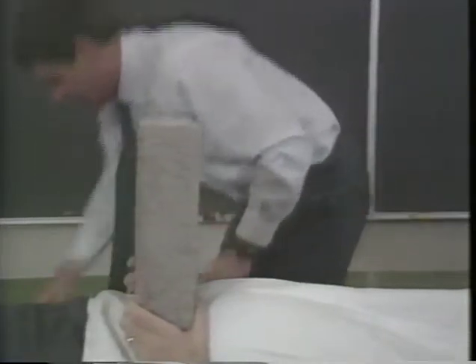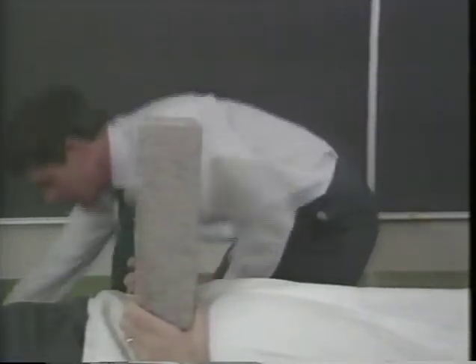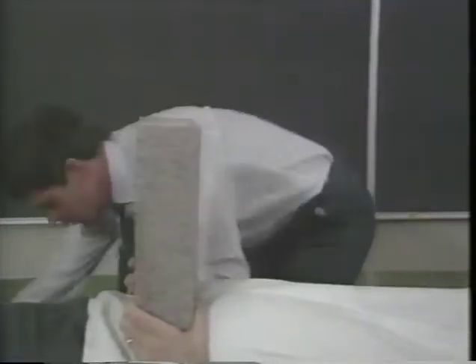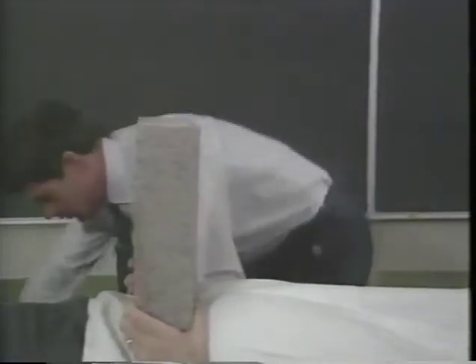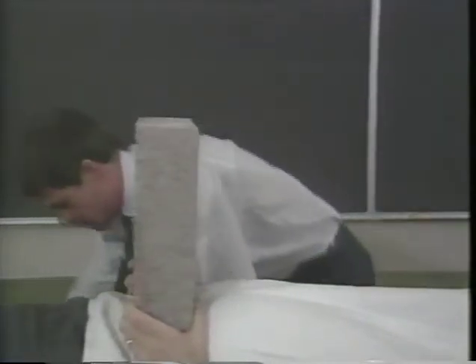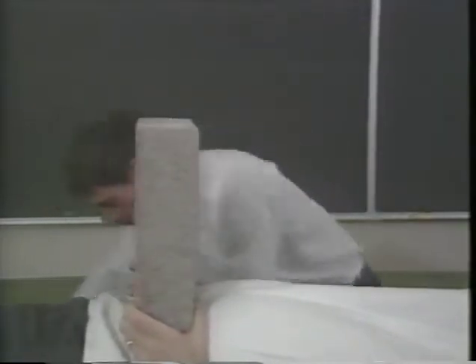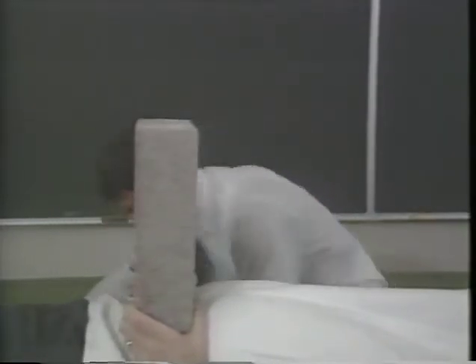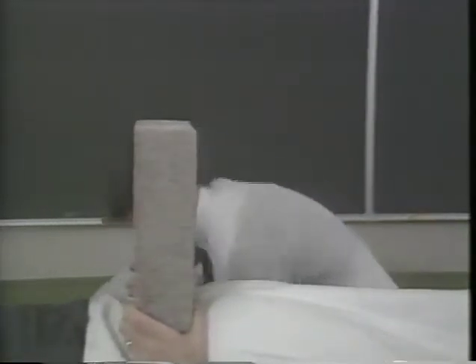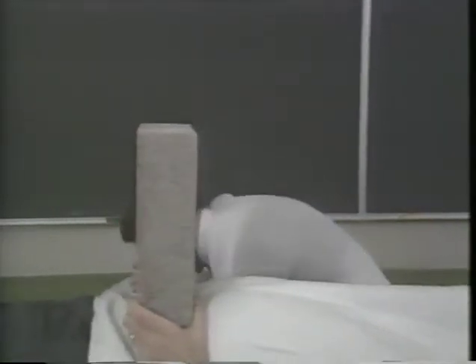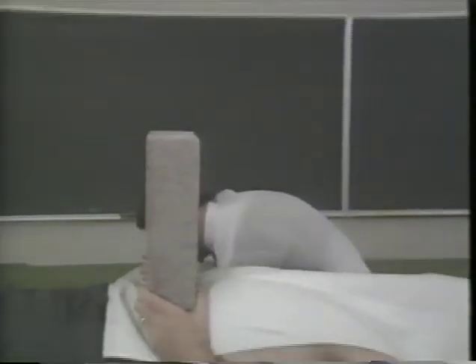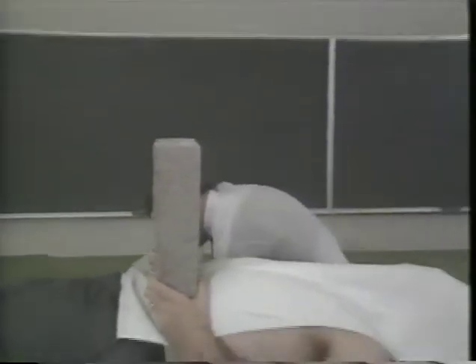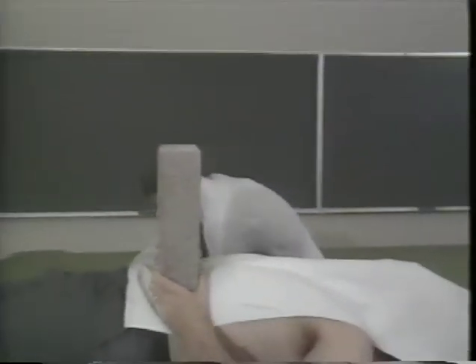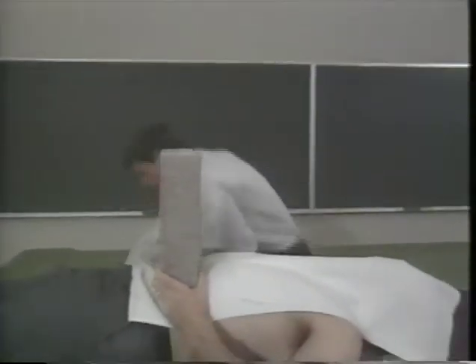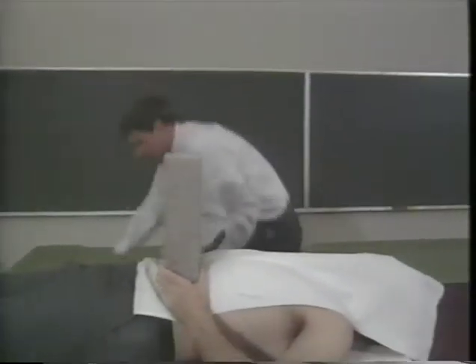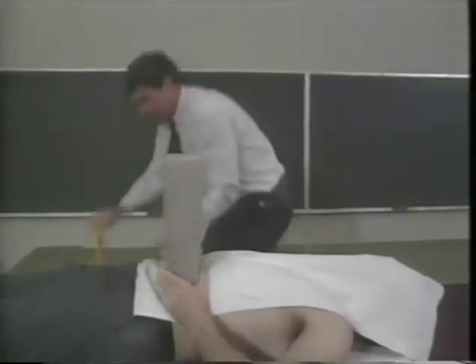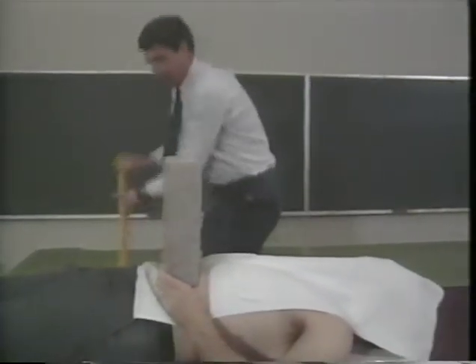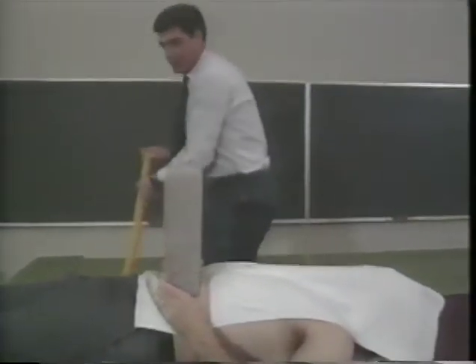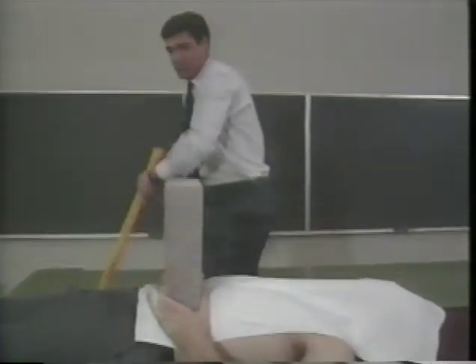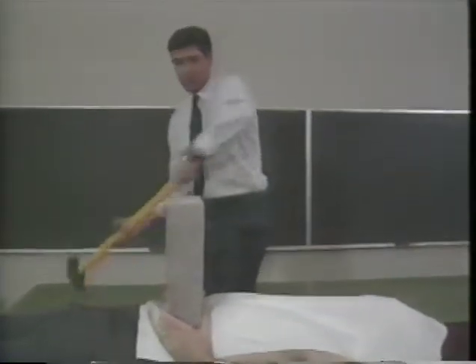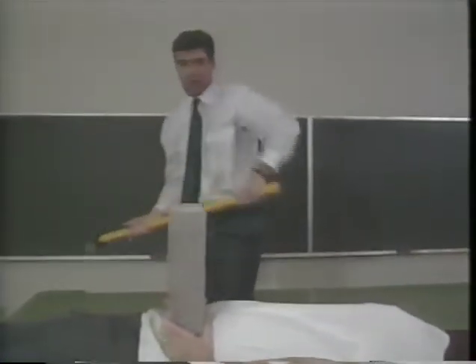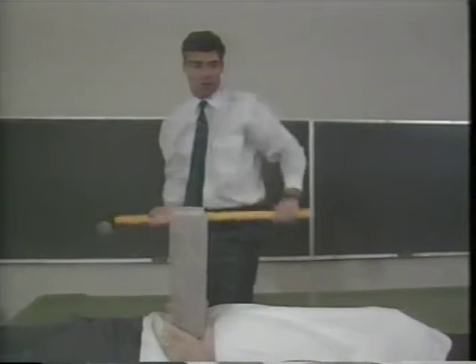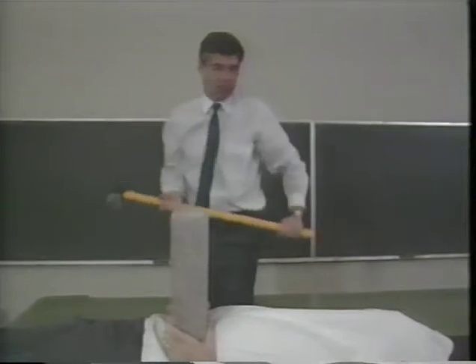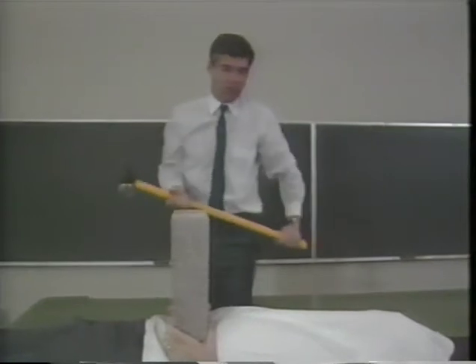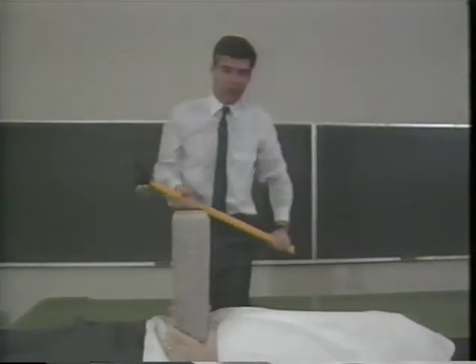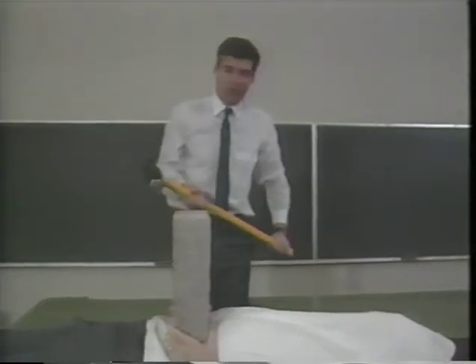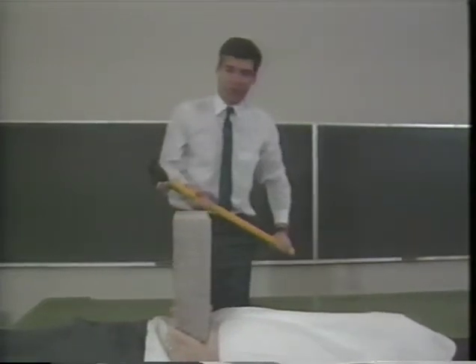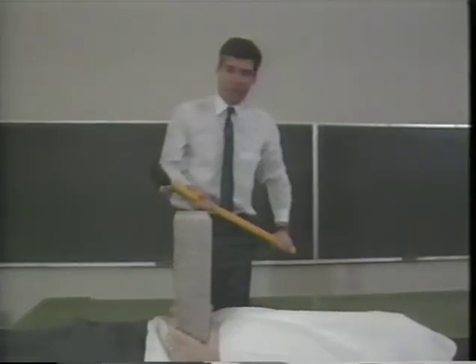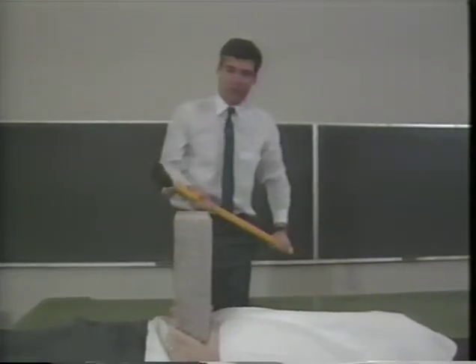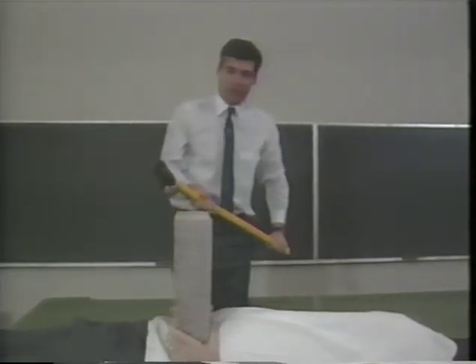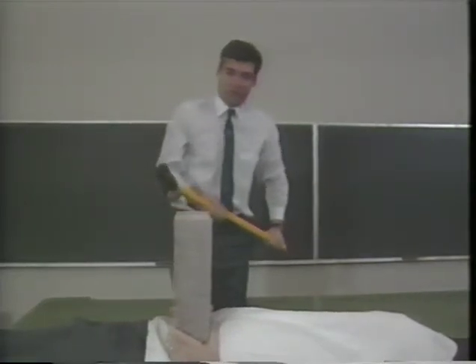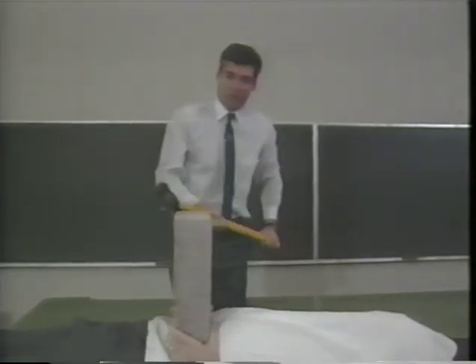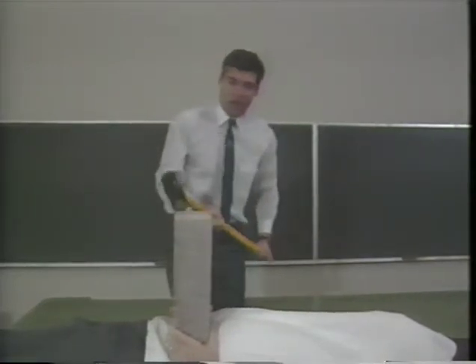All right. All set, Professor? Absolutely. Here we go.